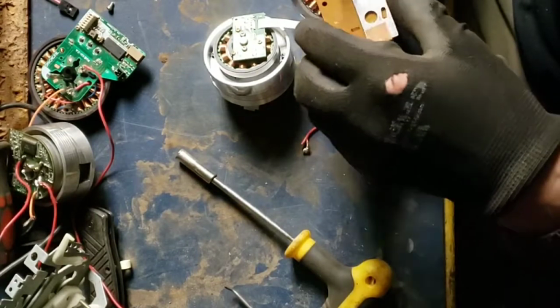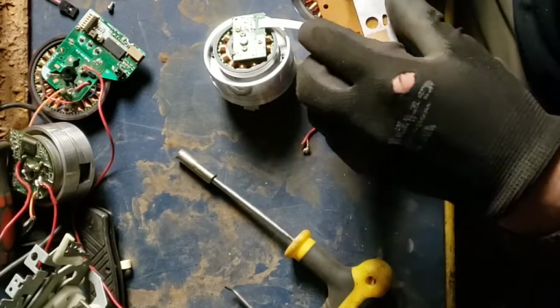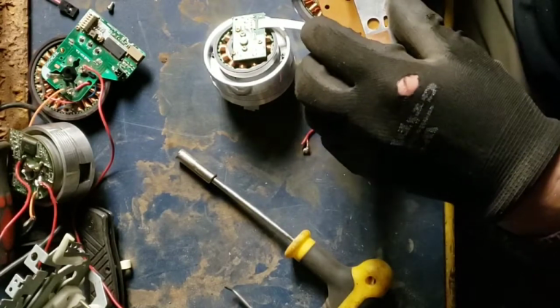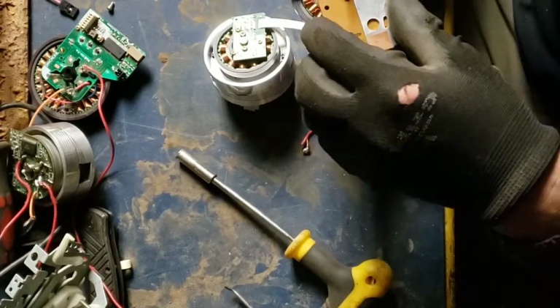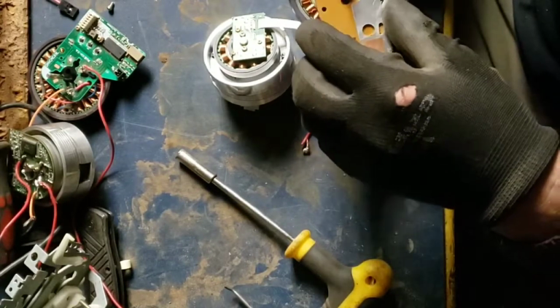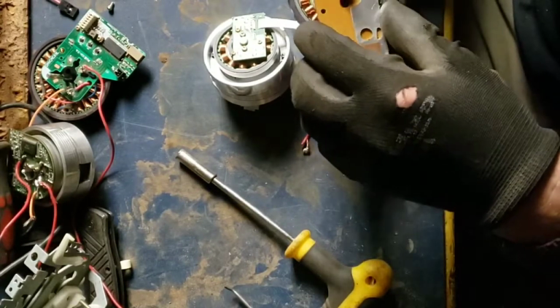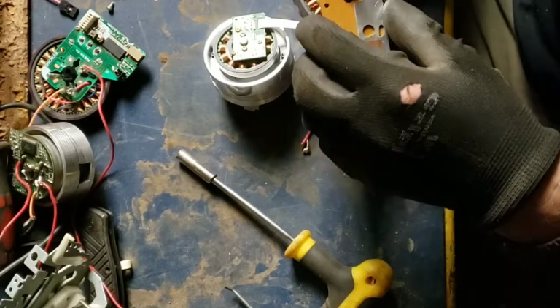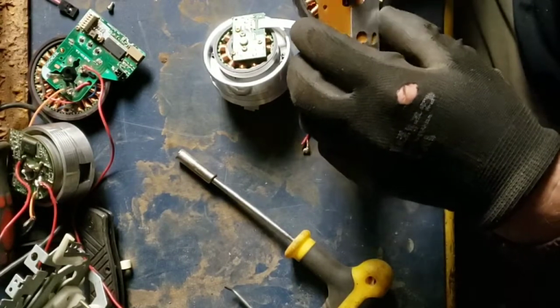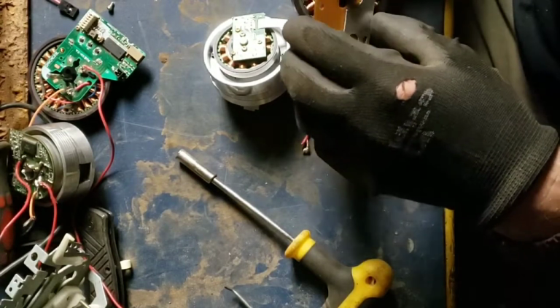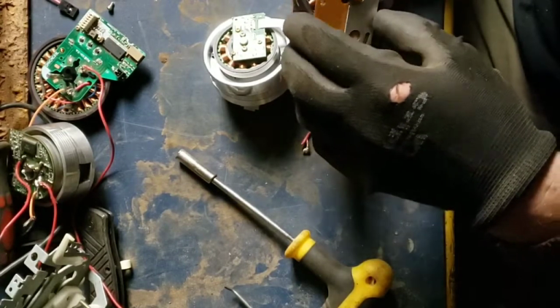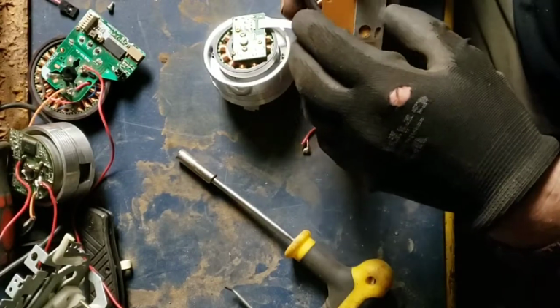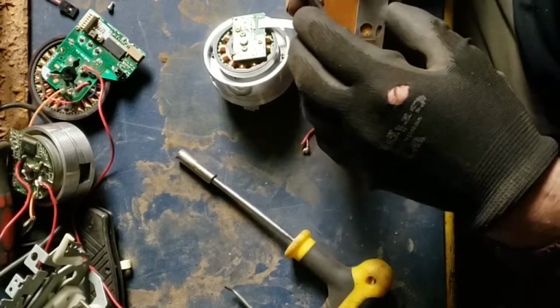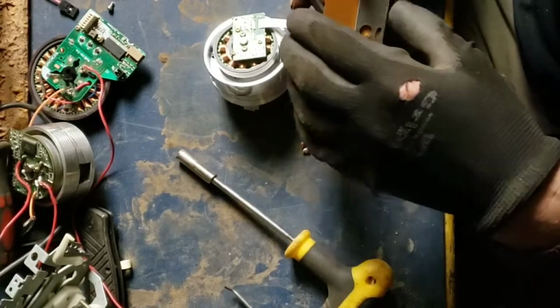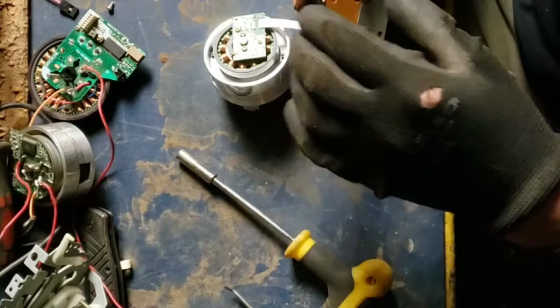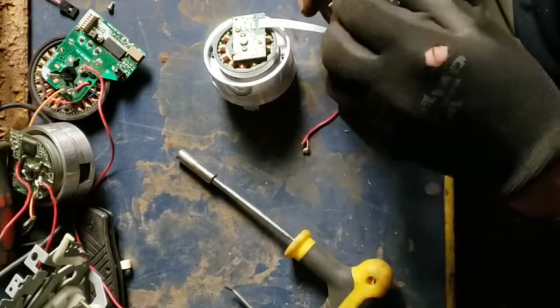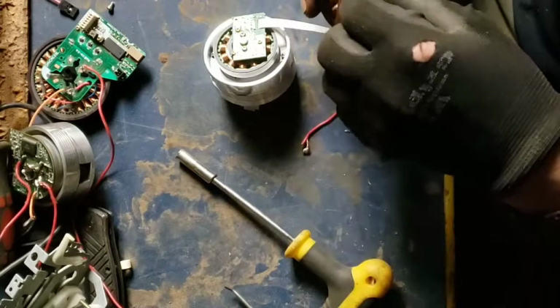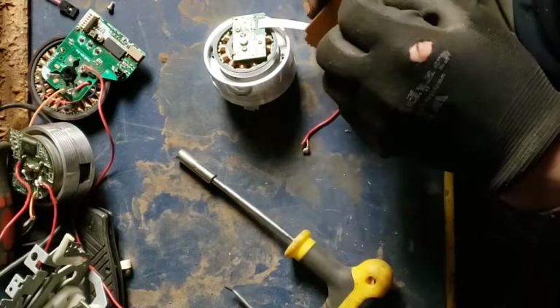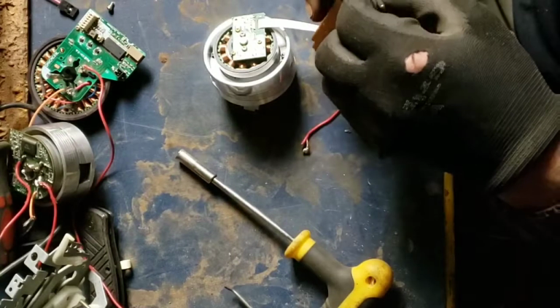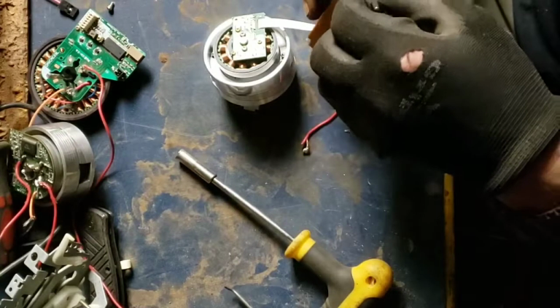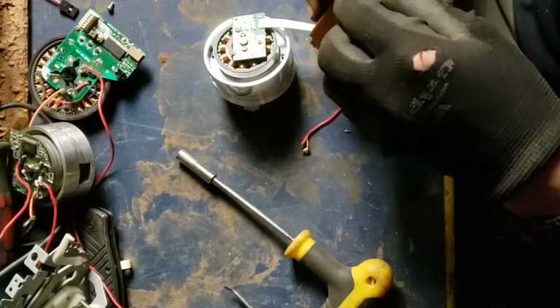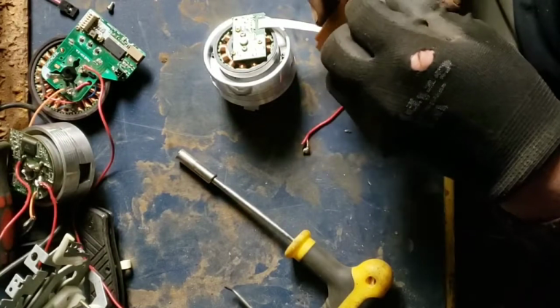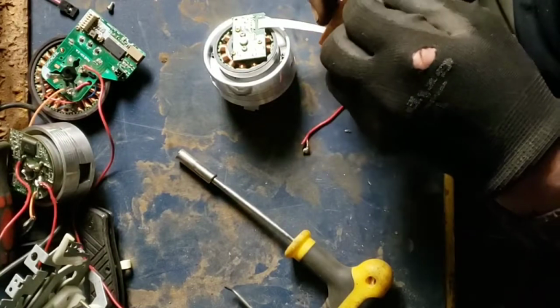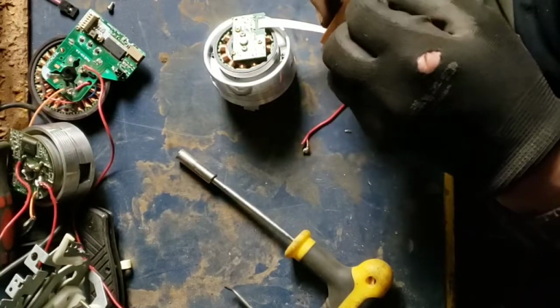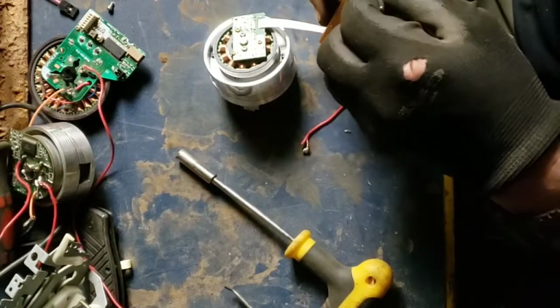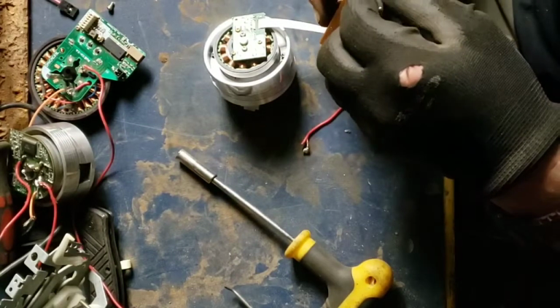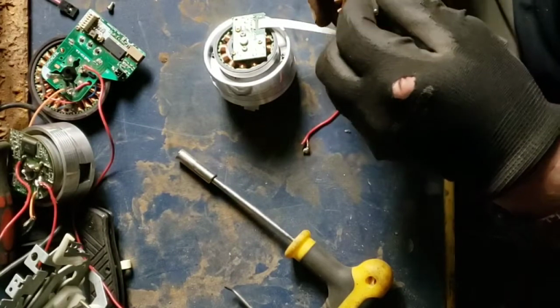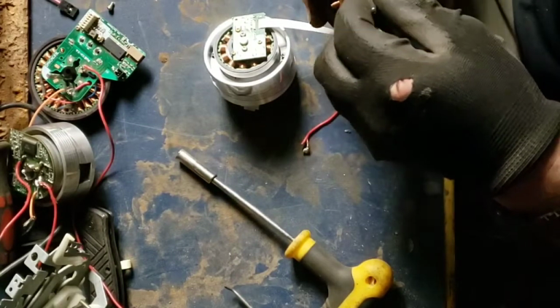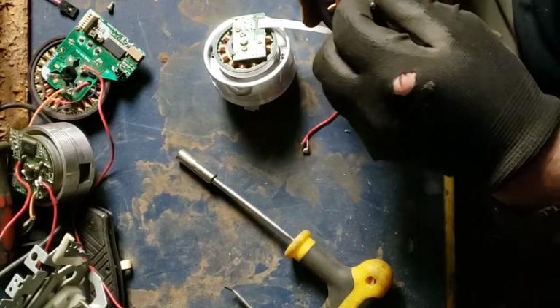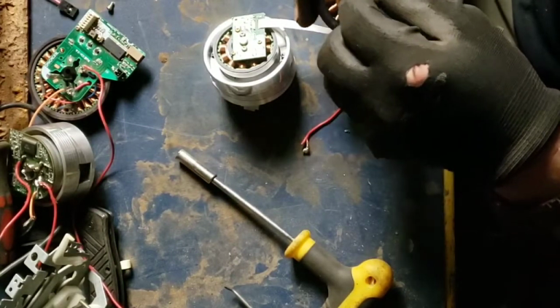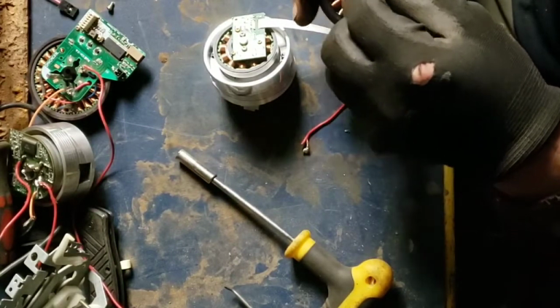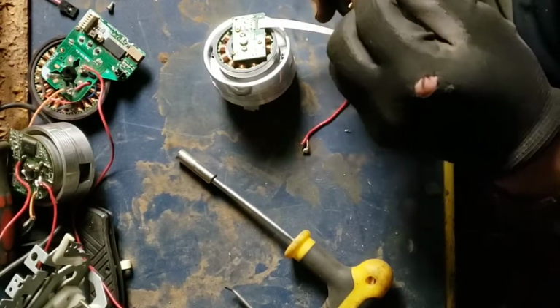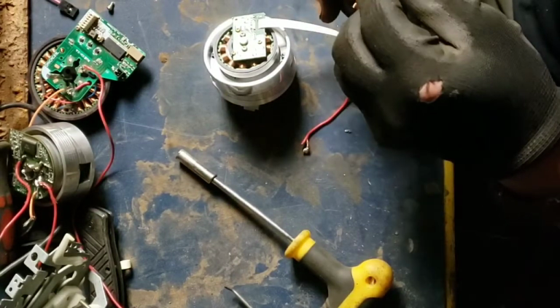Oh, that's because the wires are holding it. Interesting.